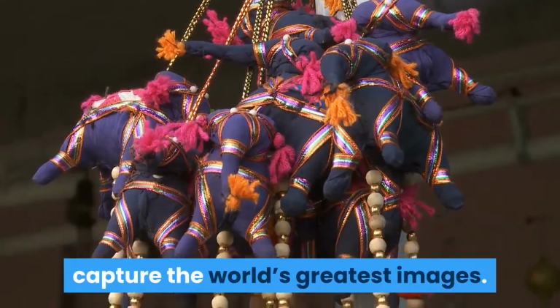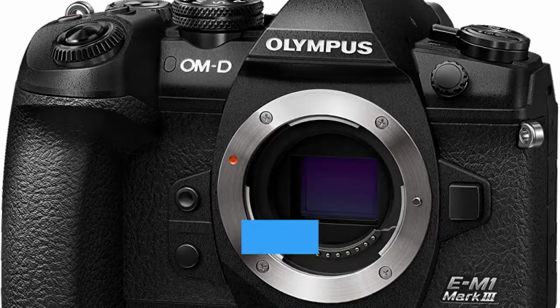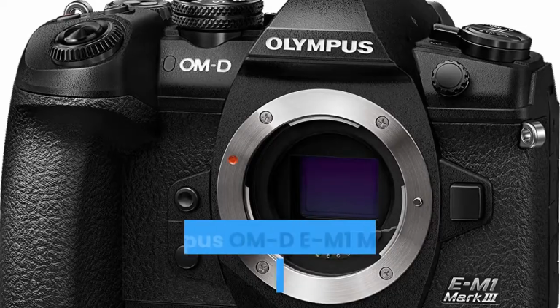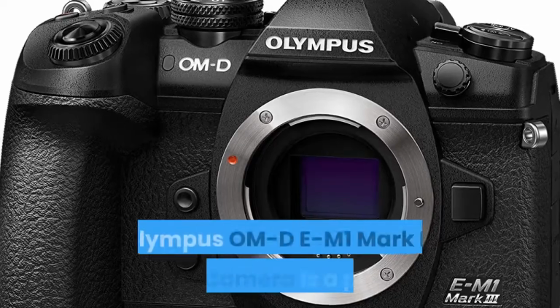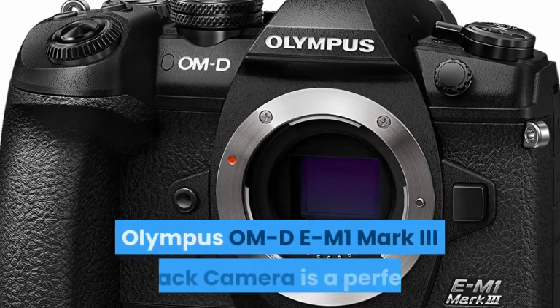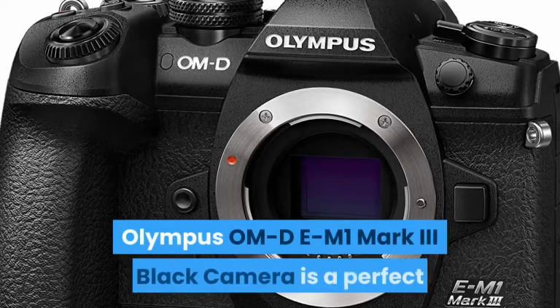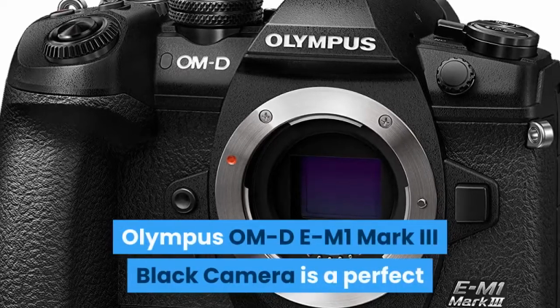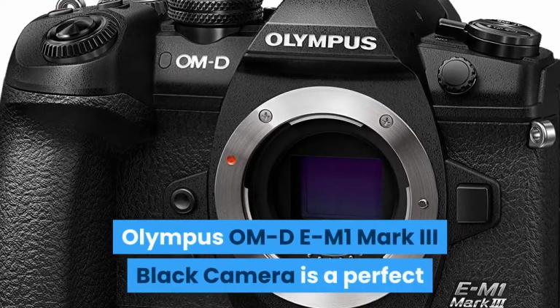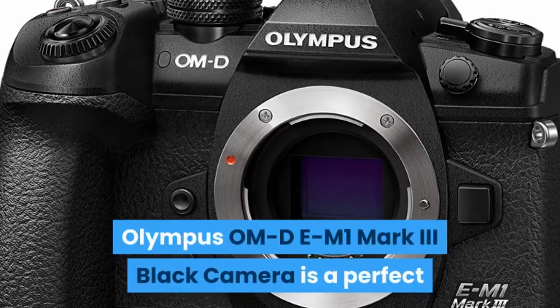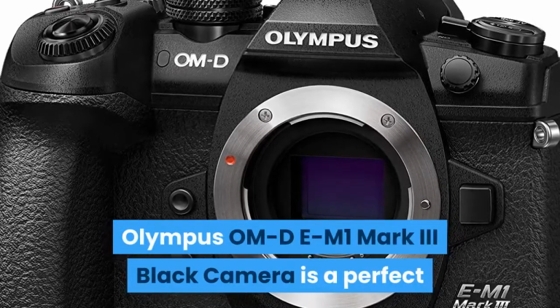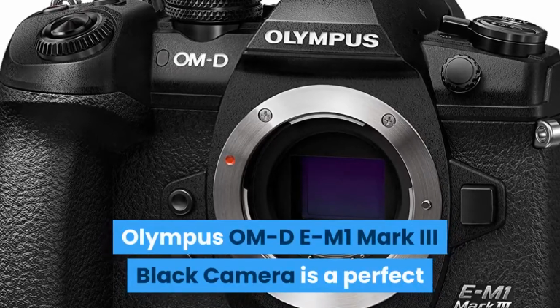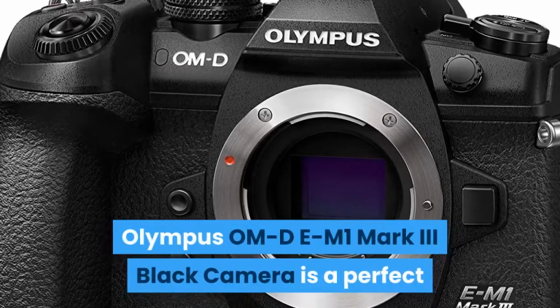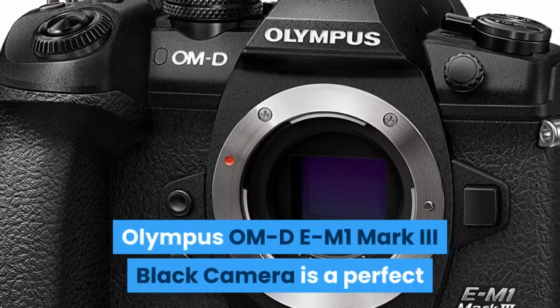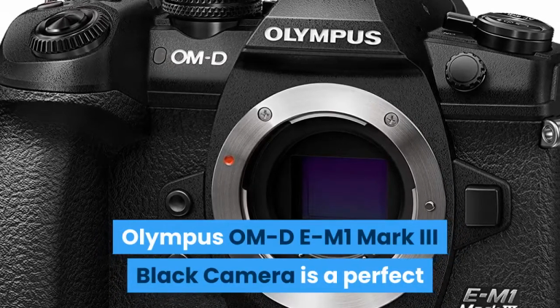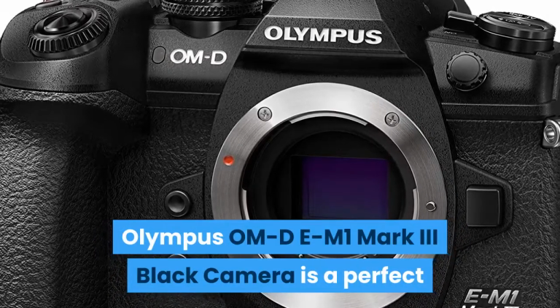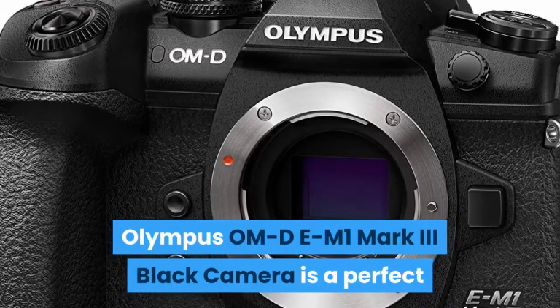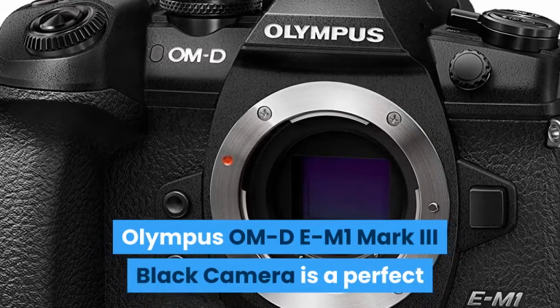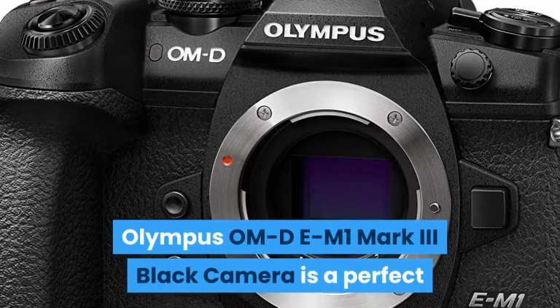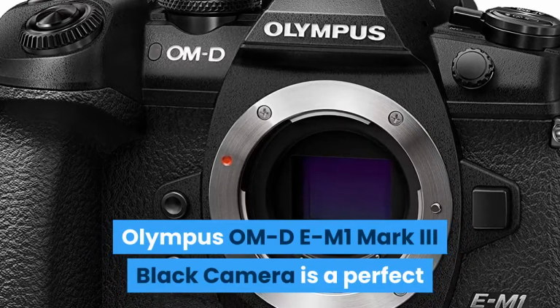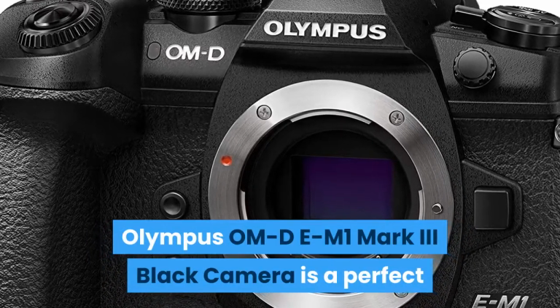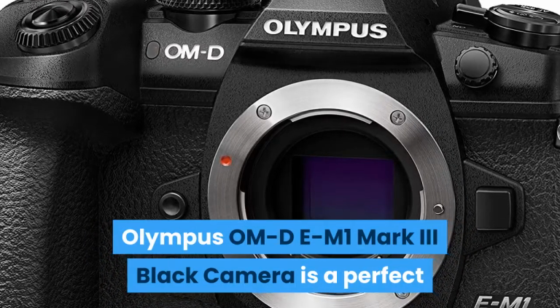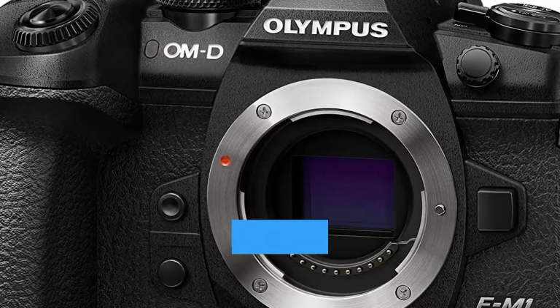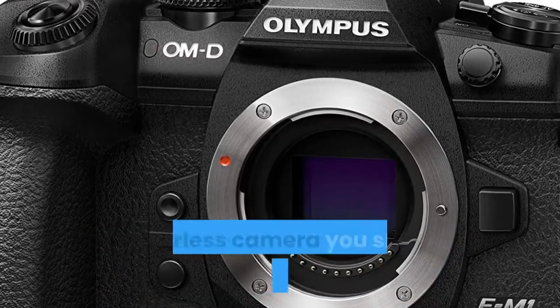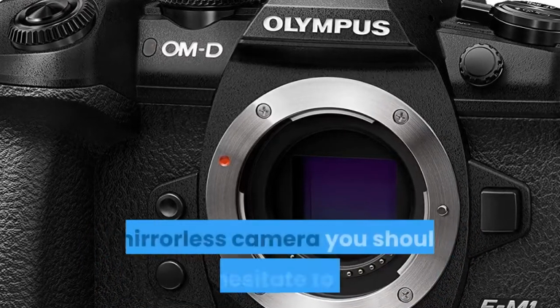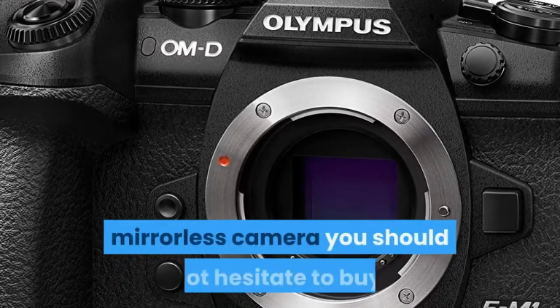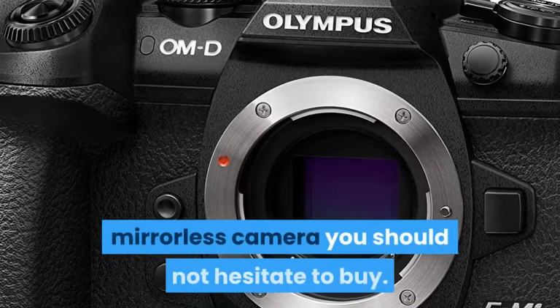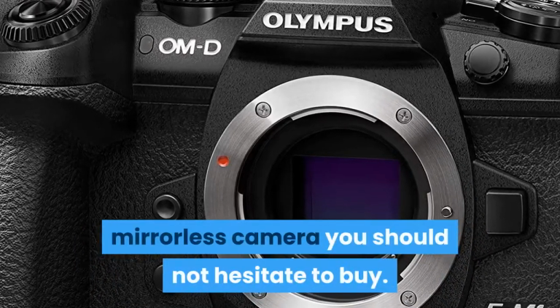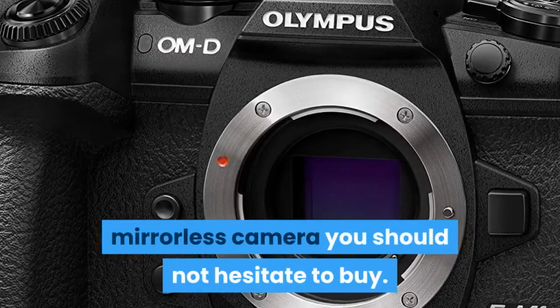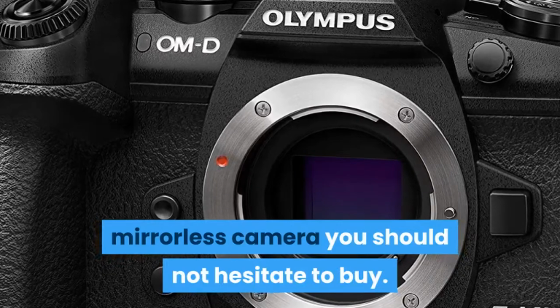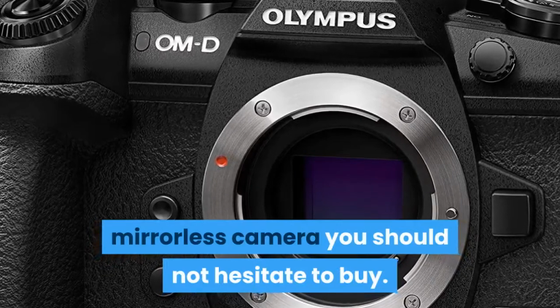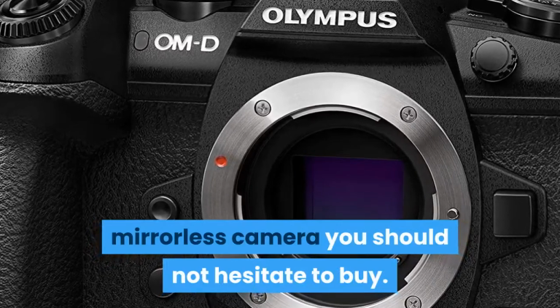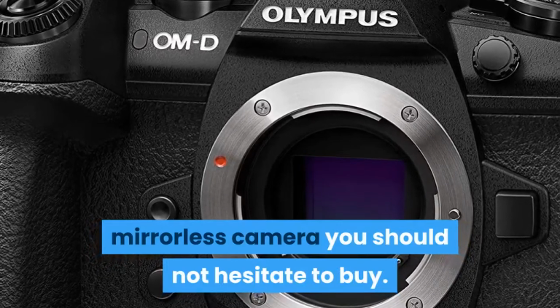The Olympus OM-D E-M1 Mark III Black Camera is a perfect mirrorless camera you should not hesitate to buy.